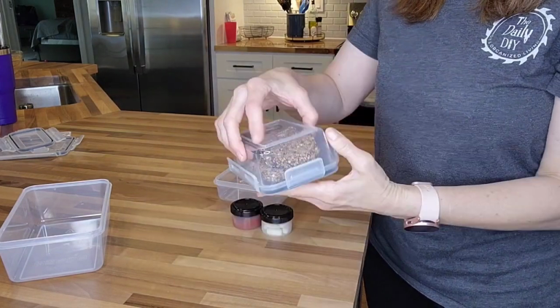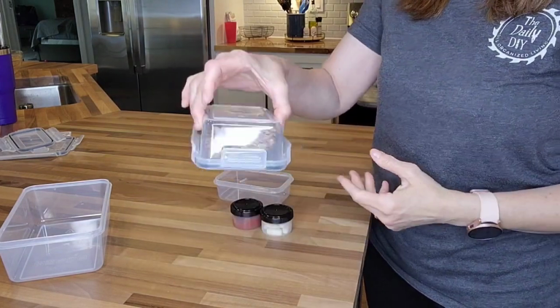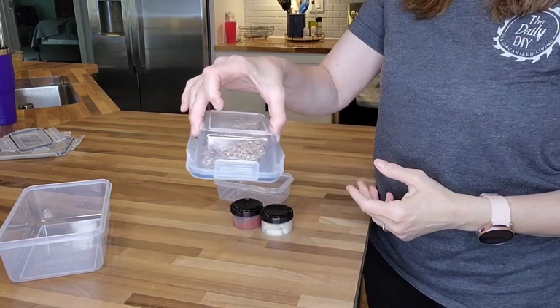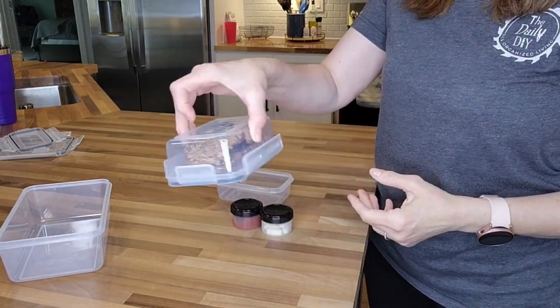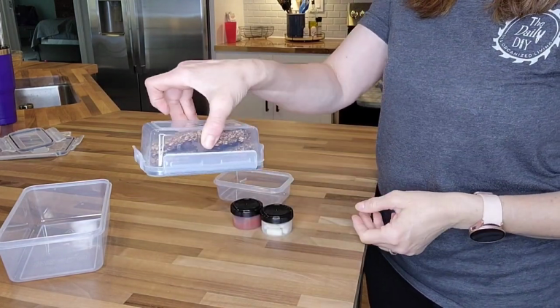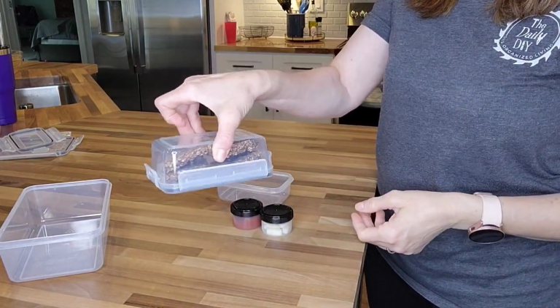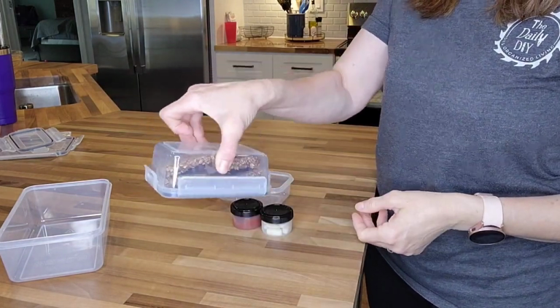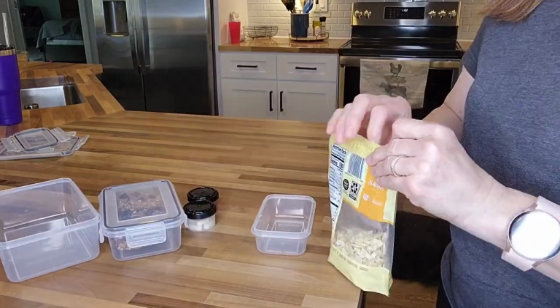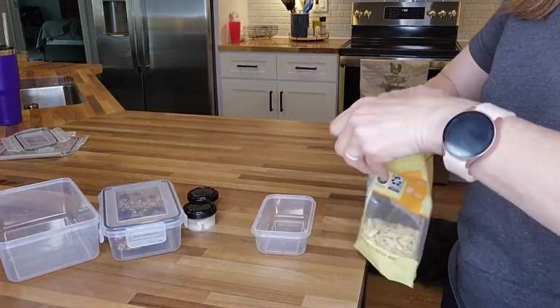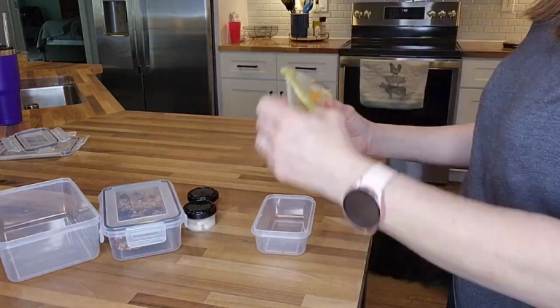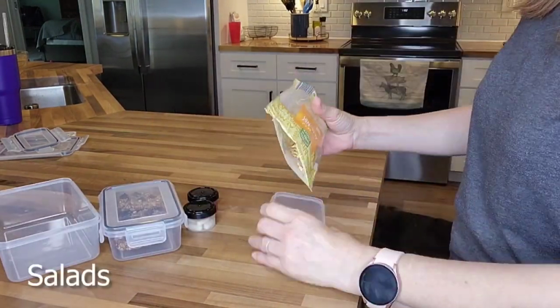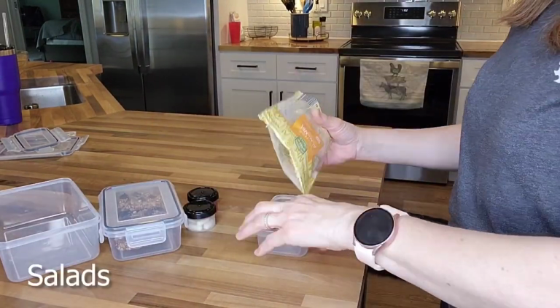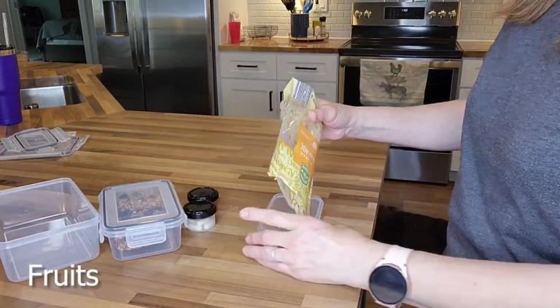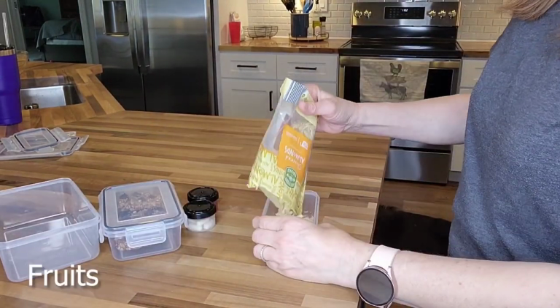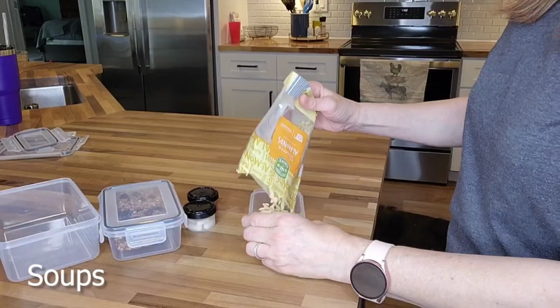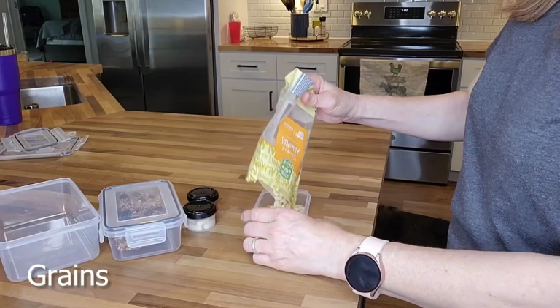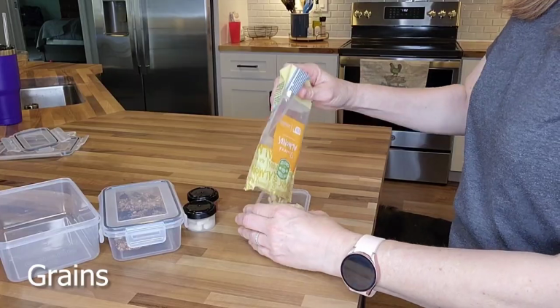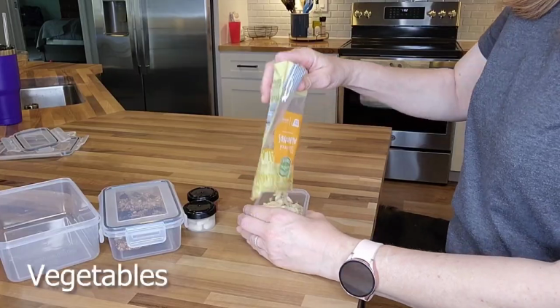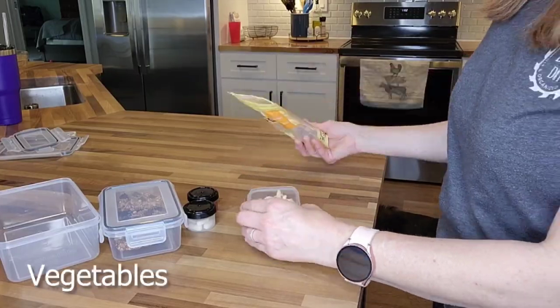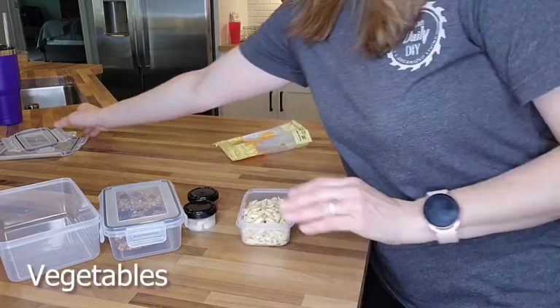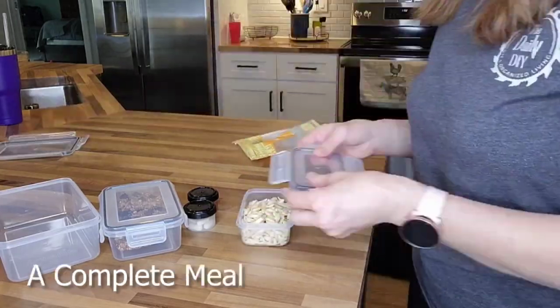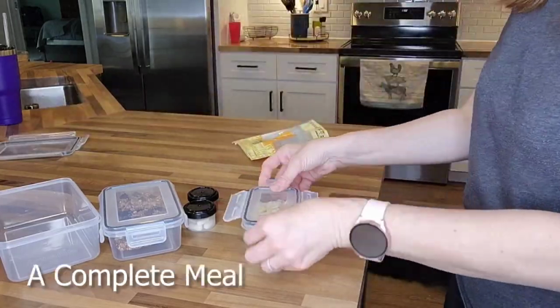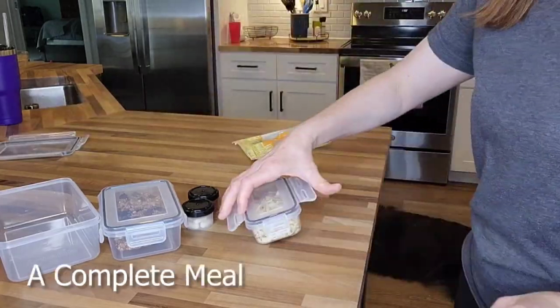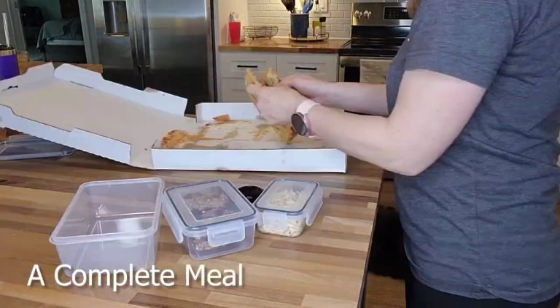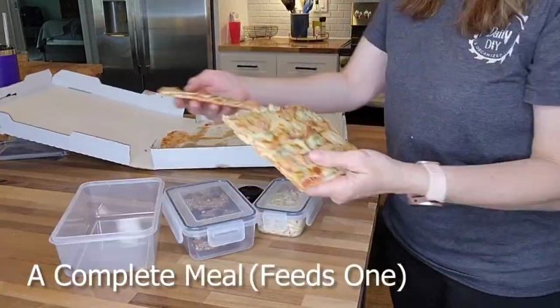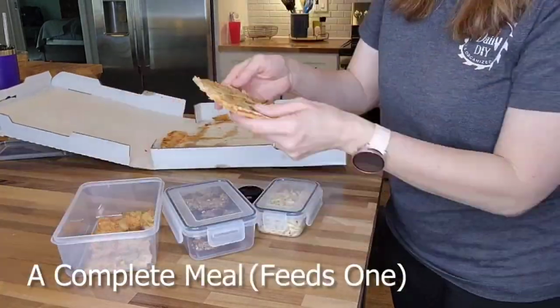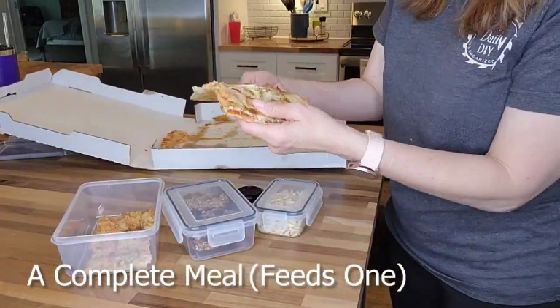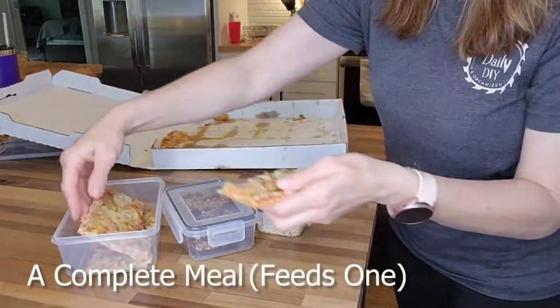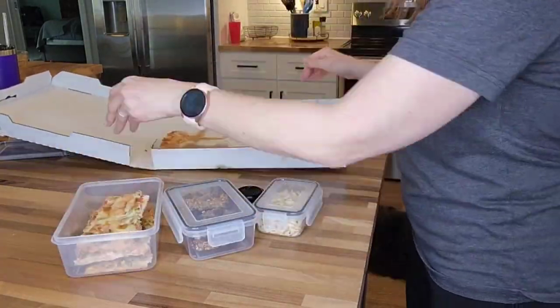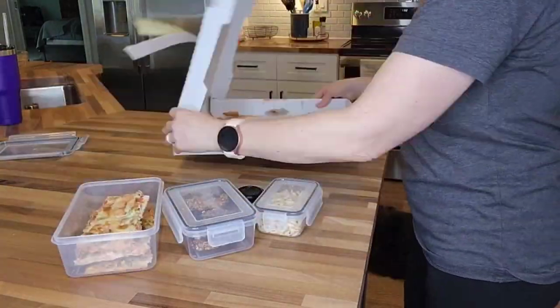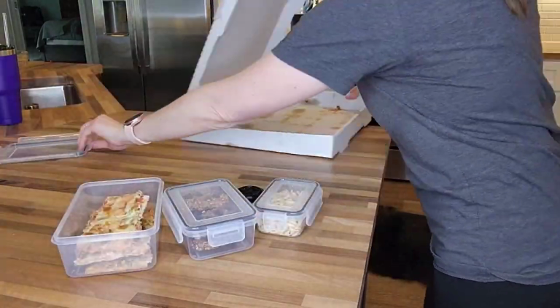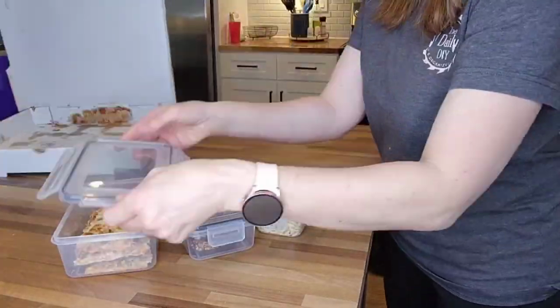These are great for all your food storage needs — salads, fruits, soups, grains, vegetables, or even a complete meal. Highly recommend these.